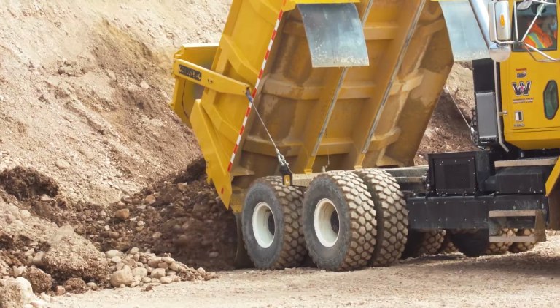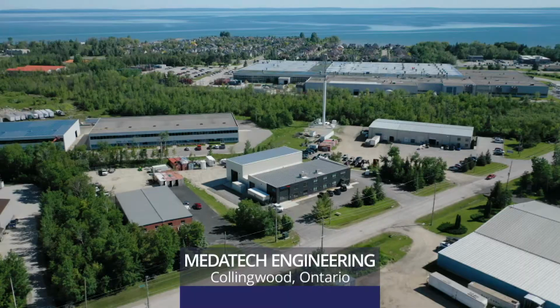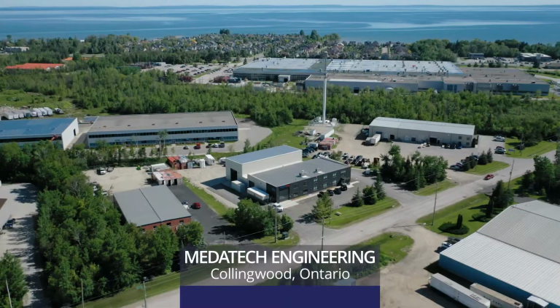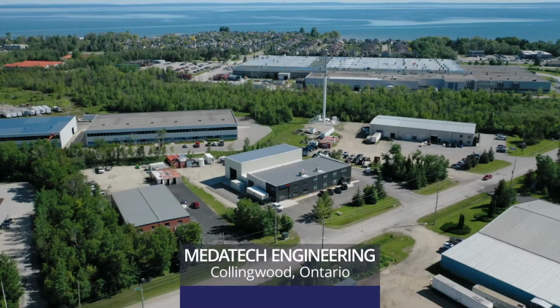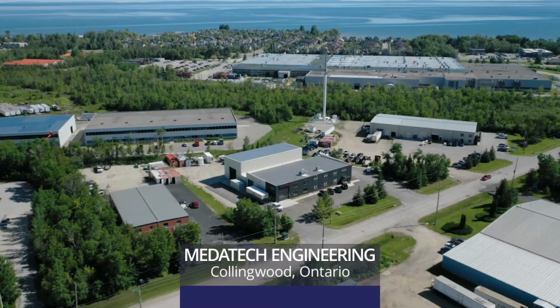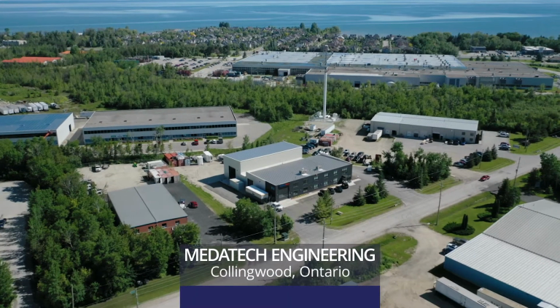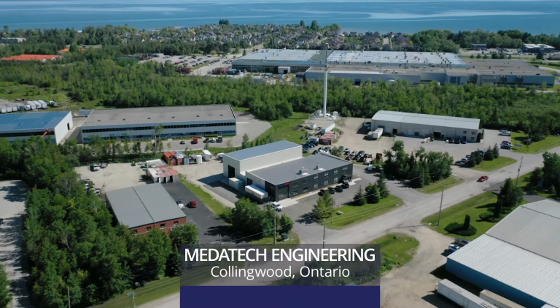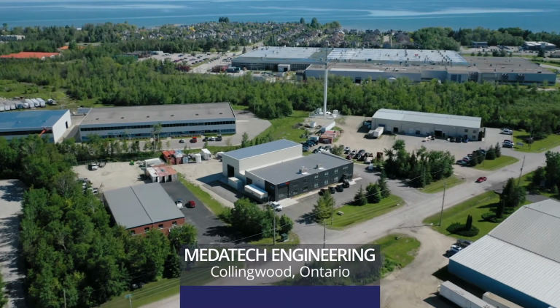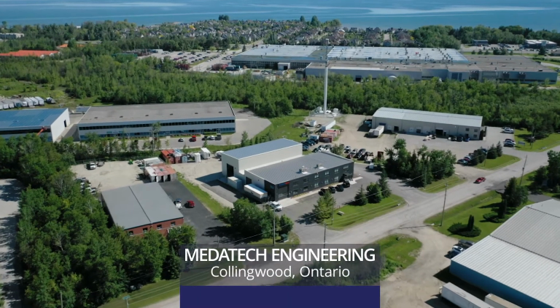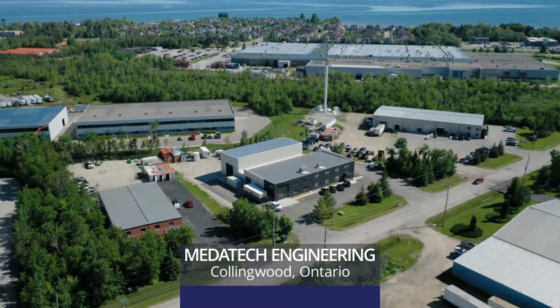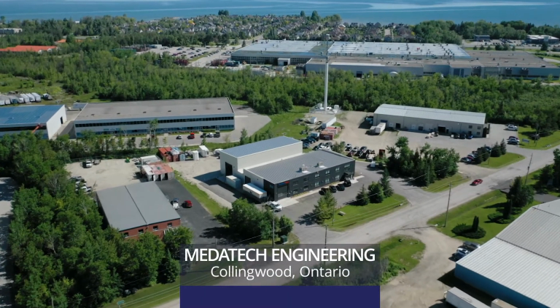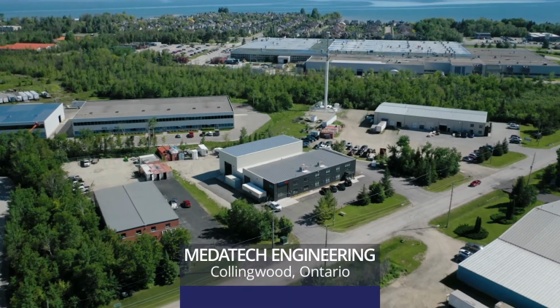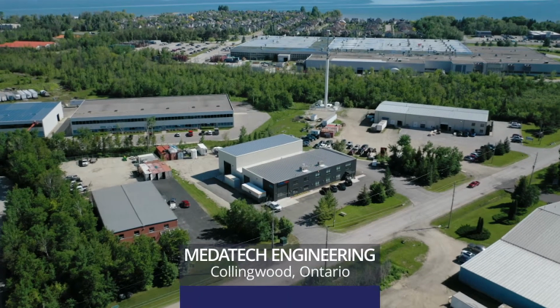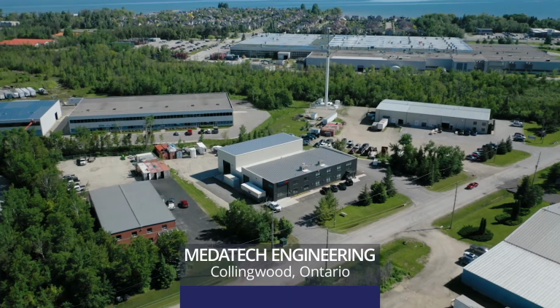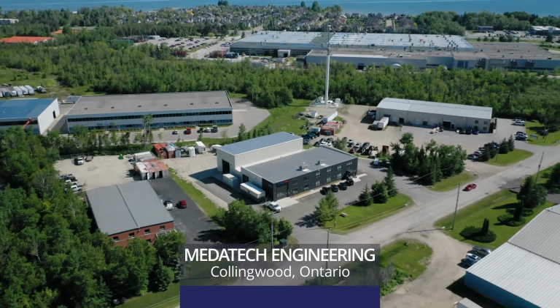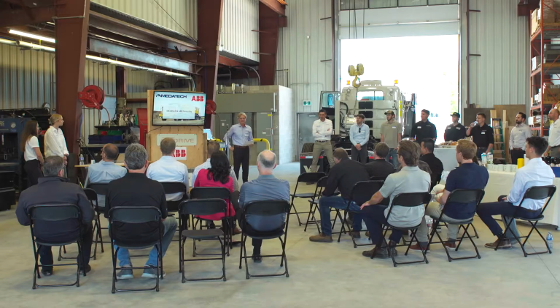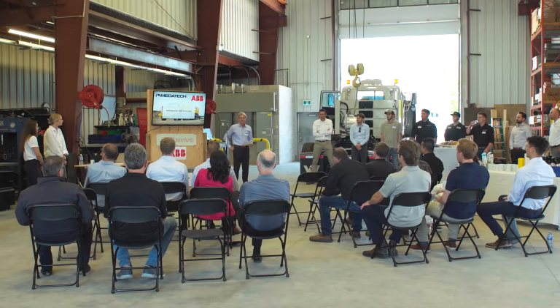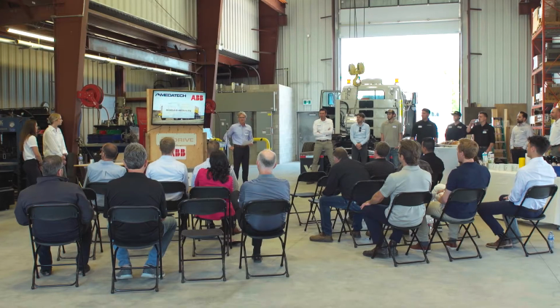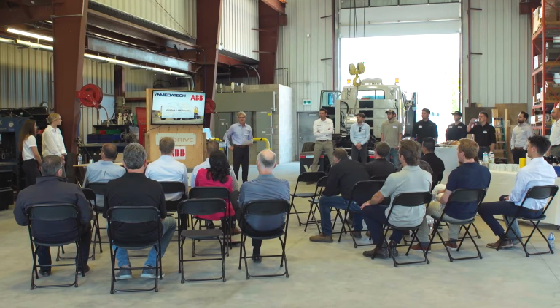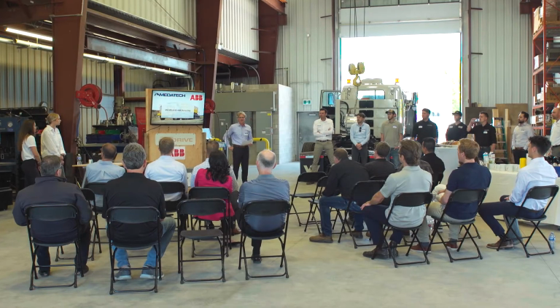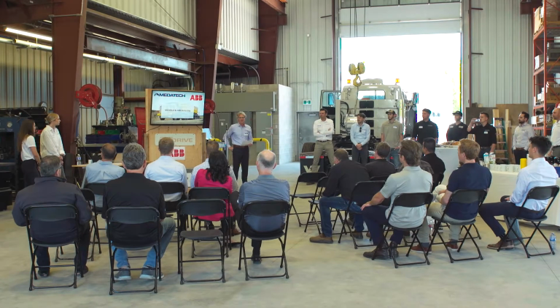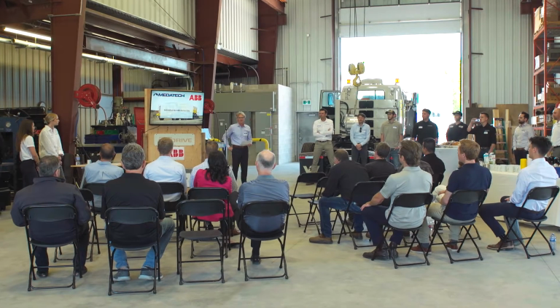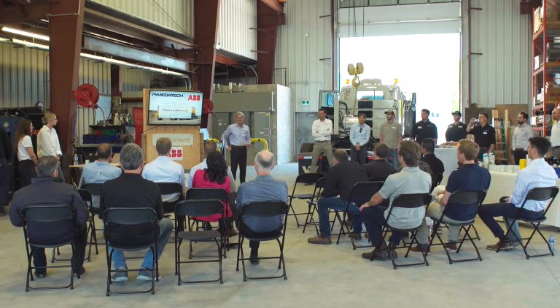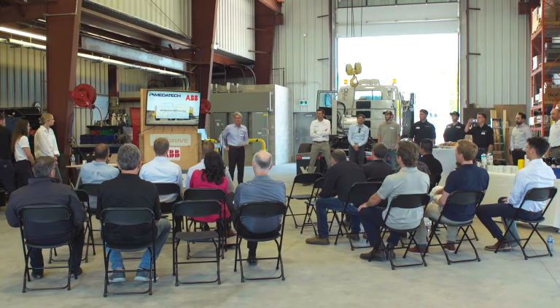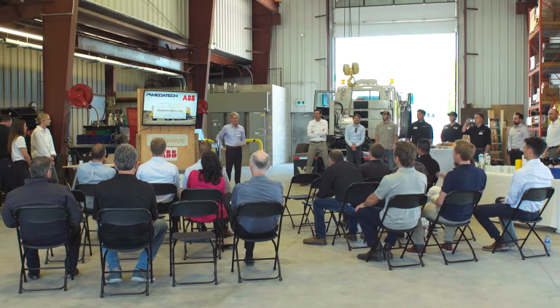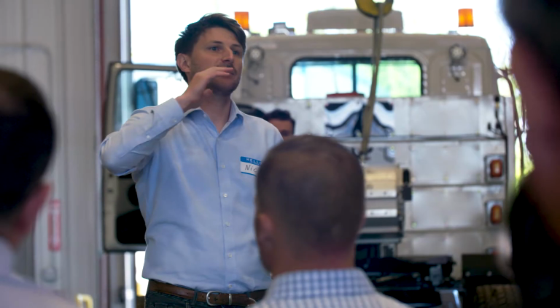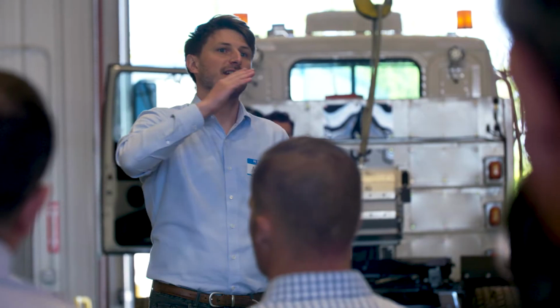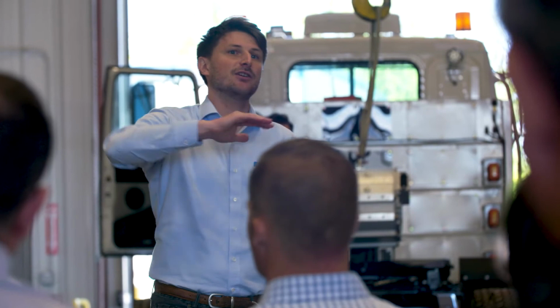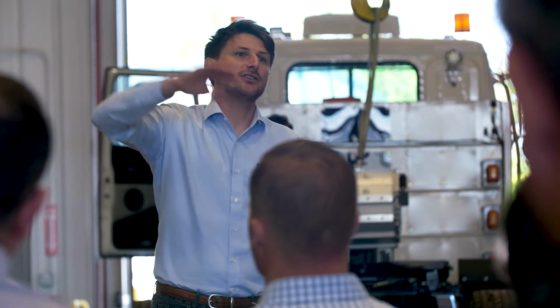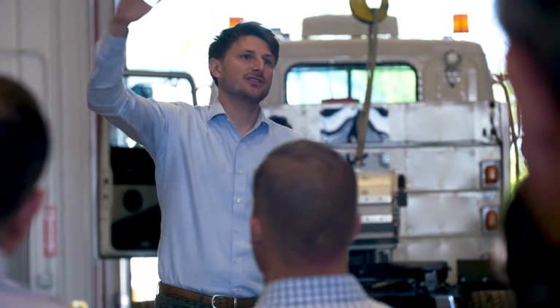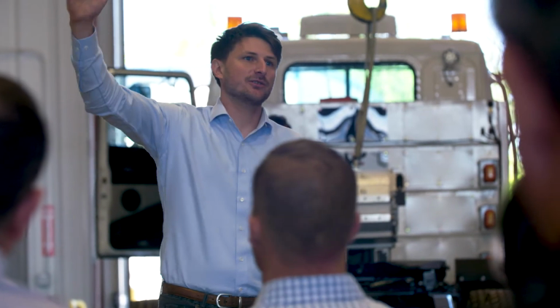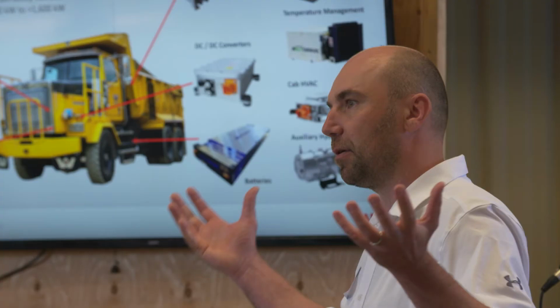Today, Meditech, ABB, and Stubly did the first demo of high-powered vehicle charging technology.